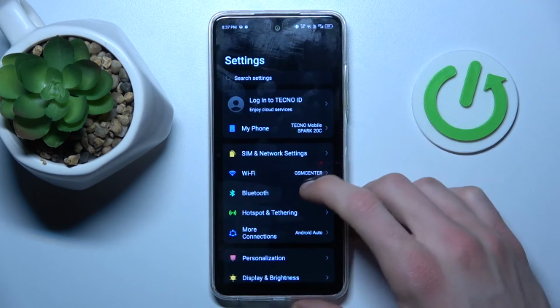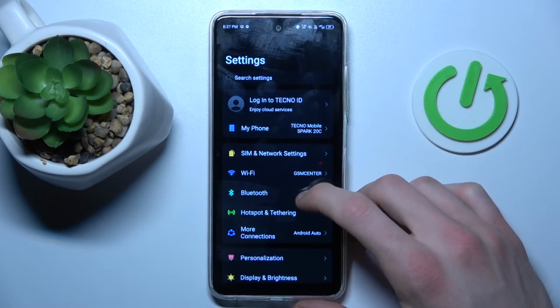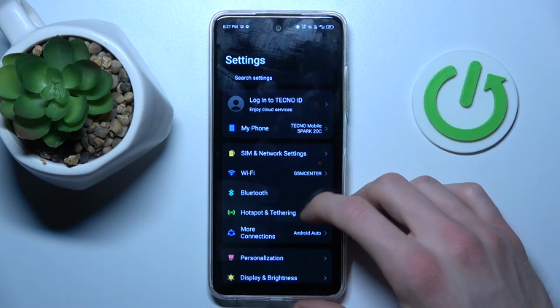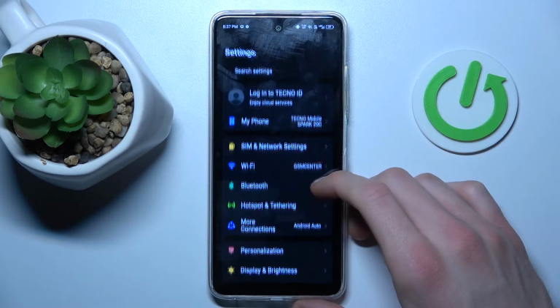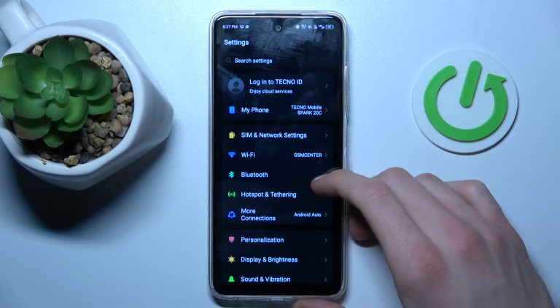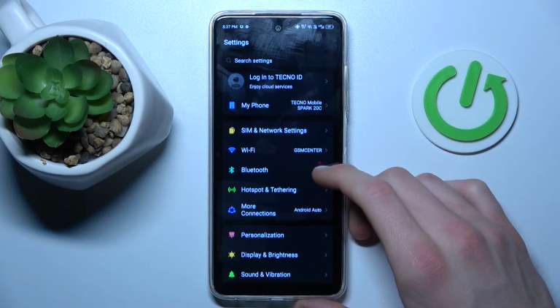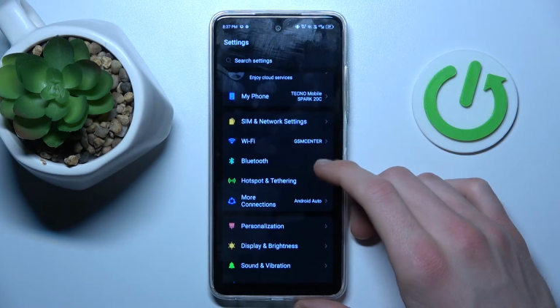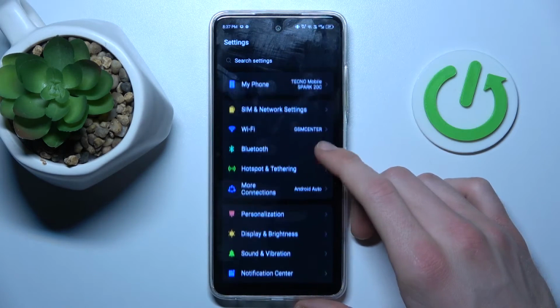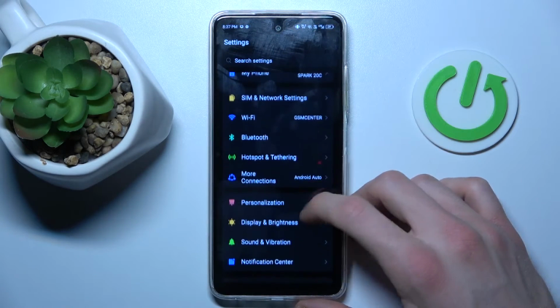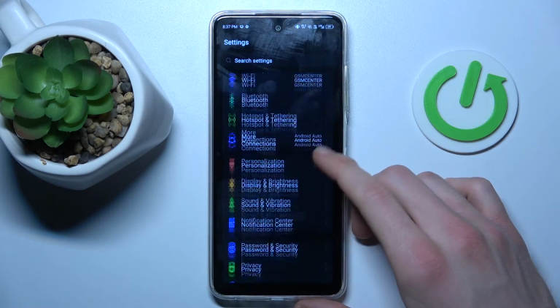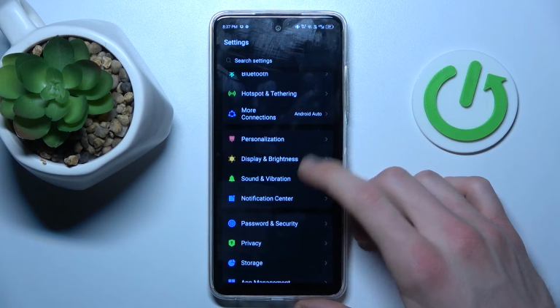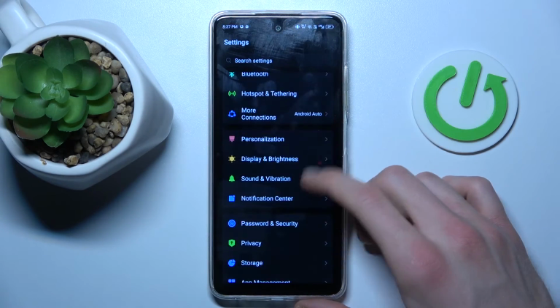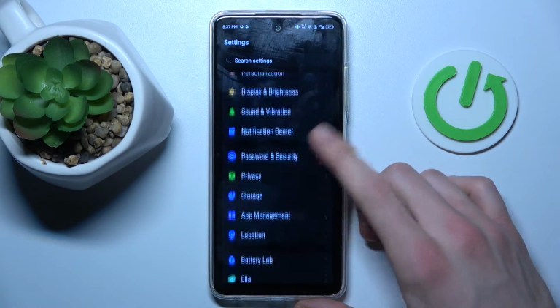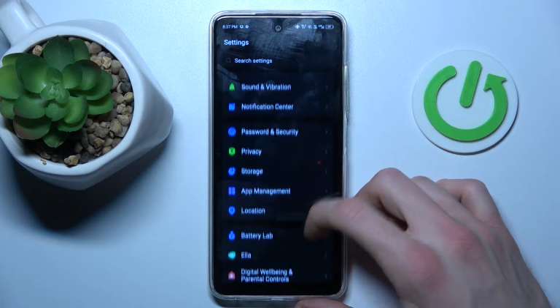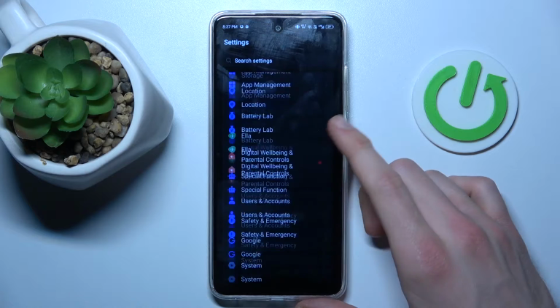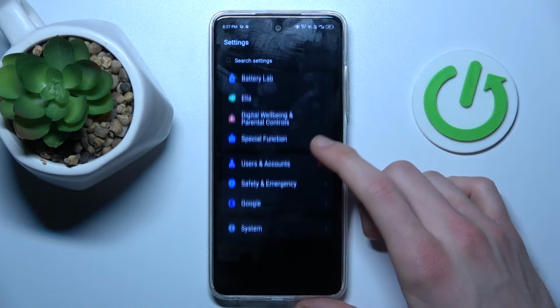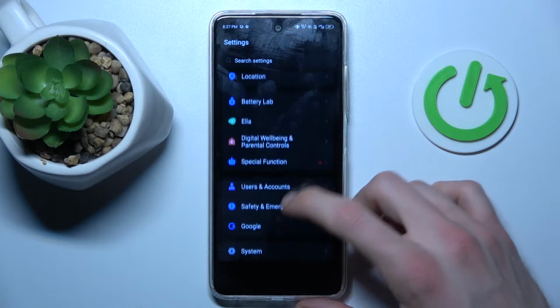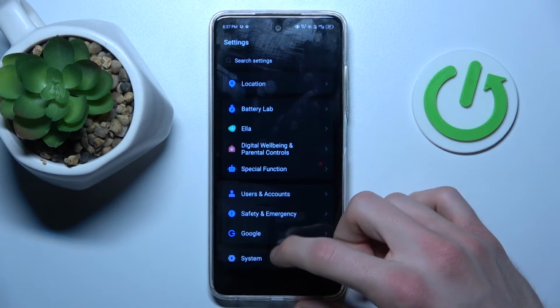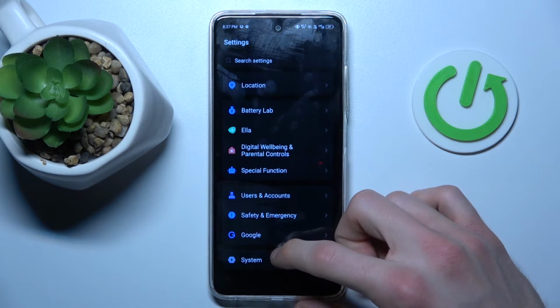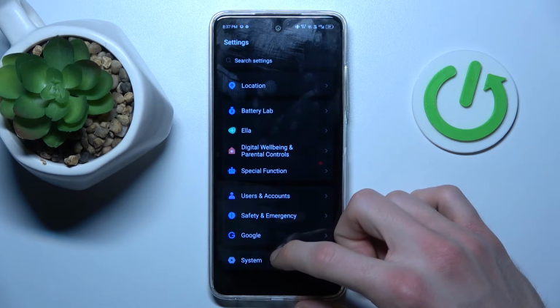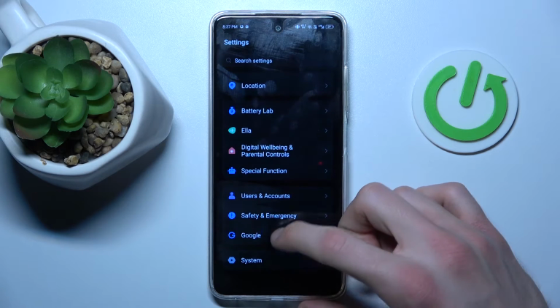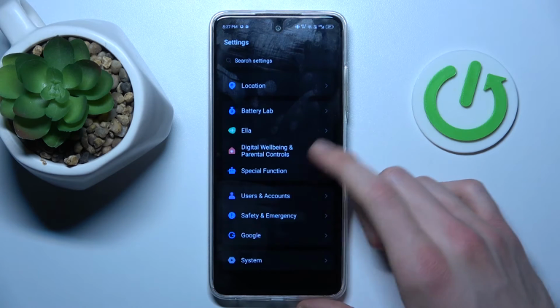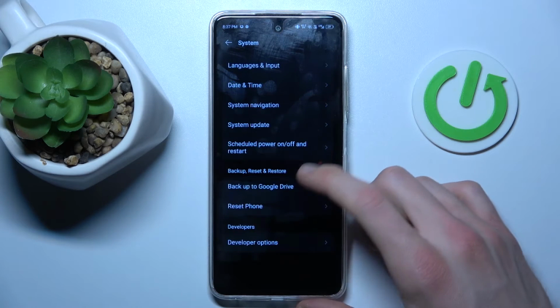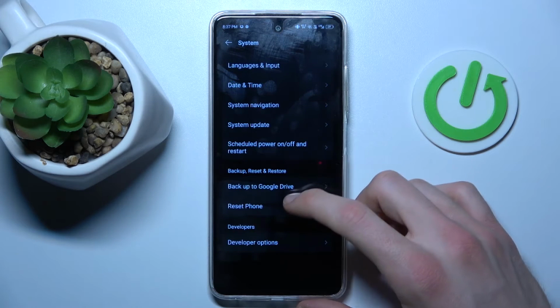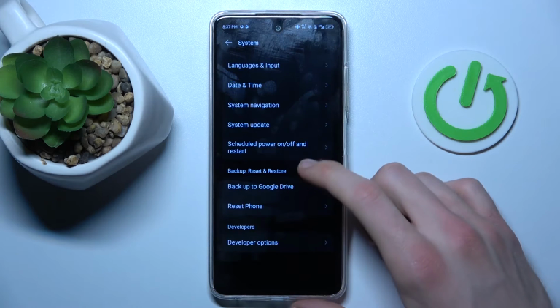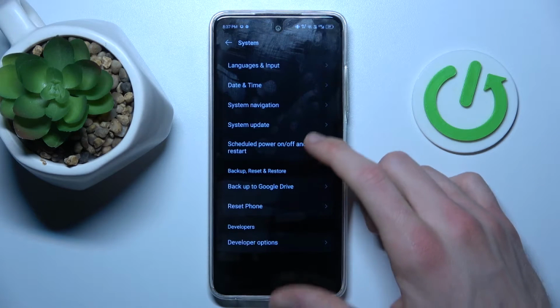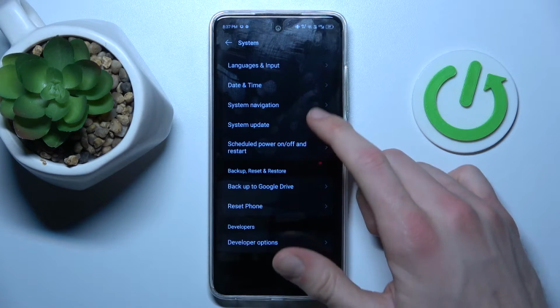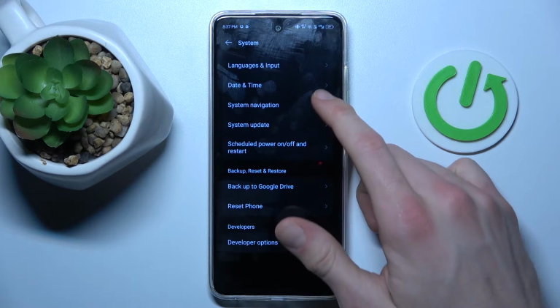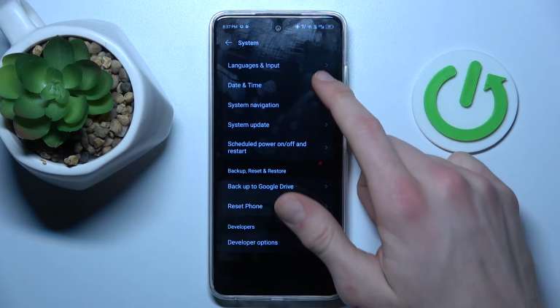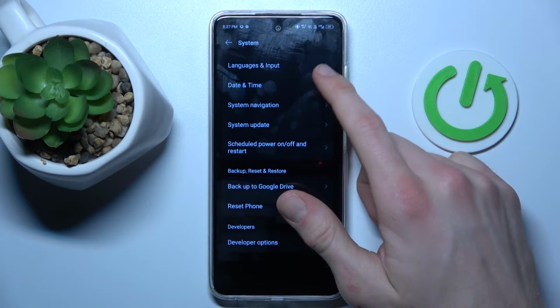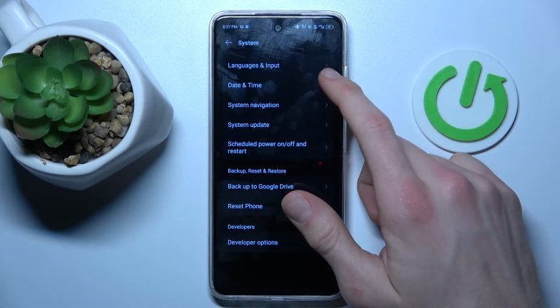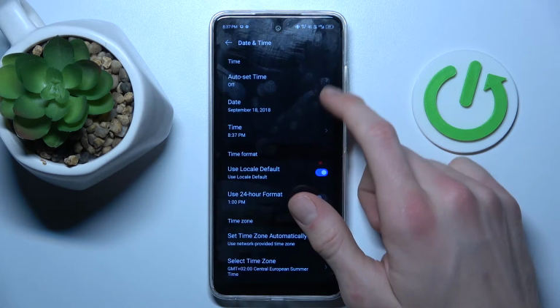In Settings, we look for the System option — the last option — and then Date and Time.